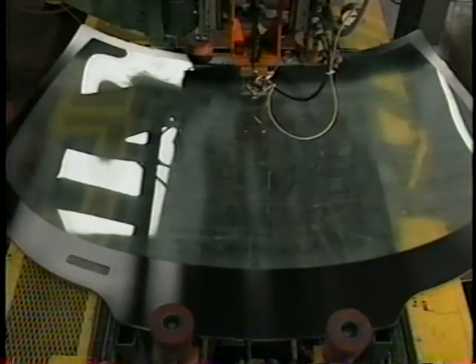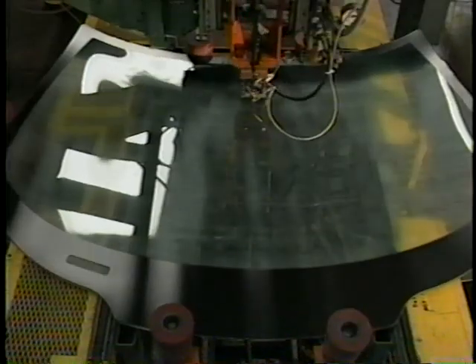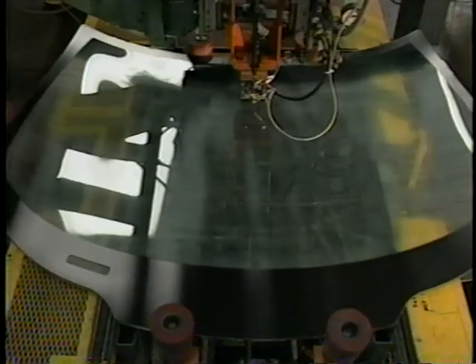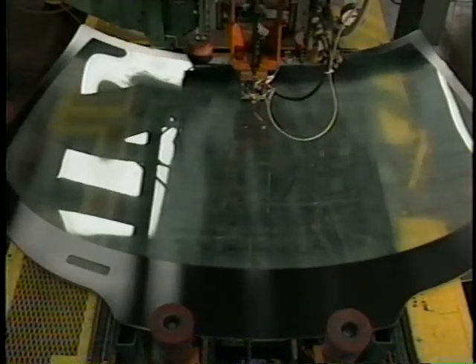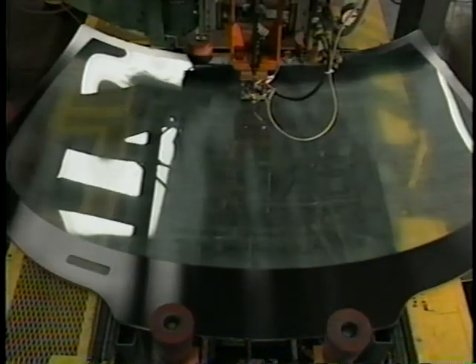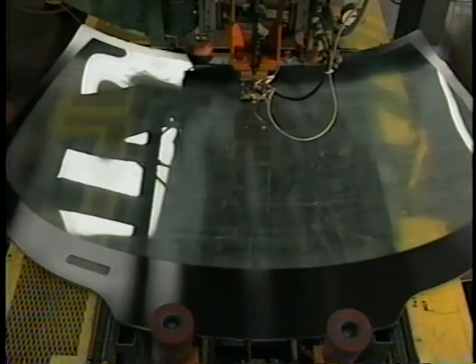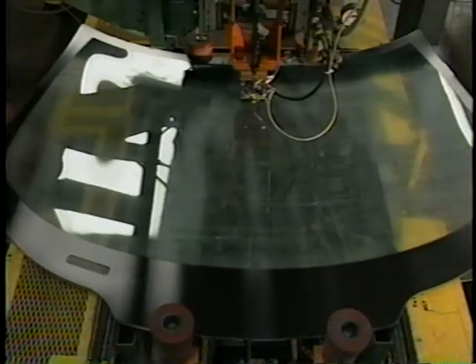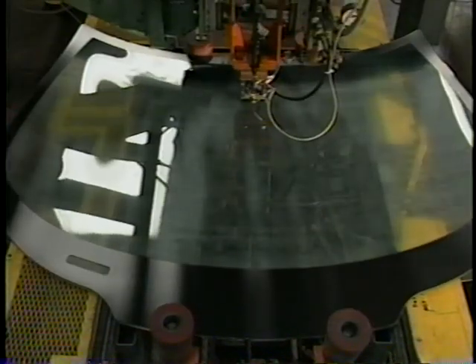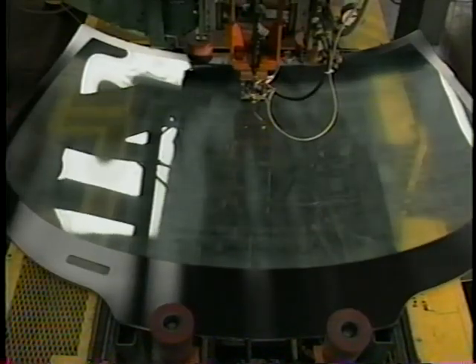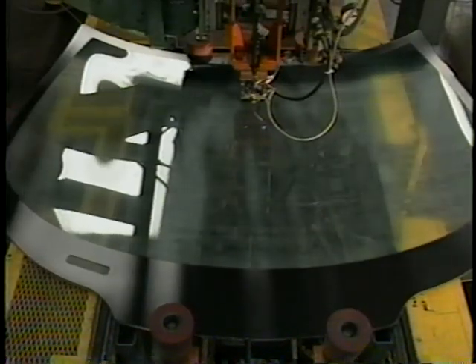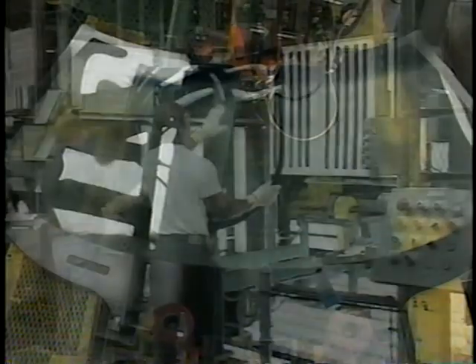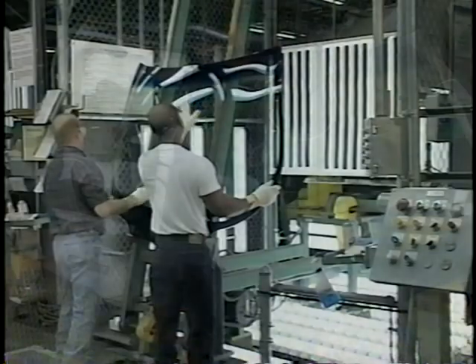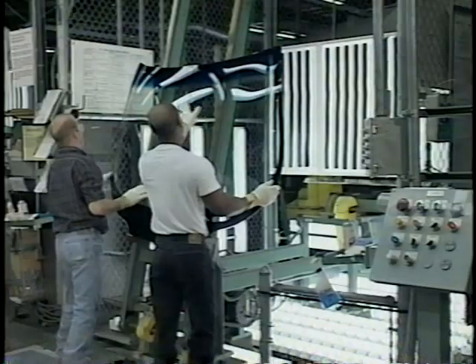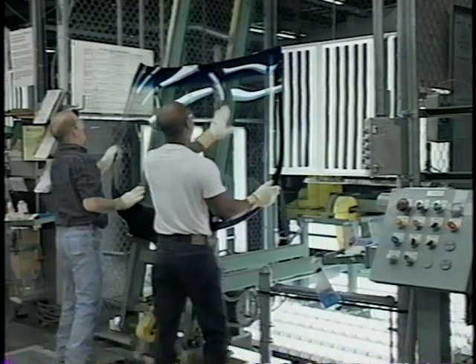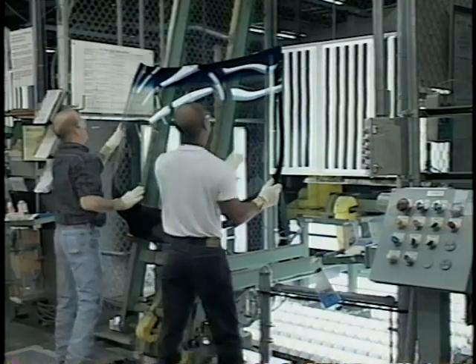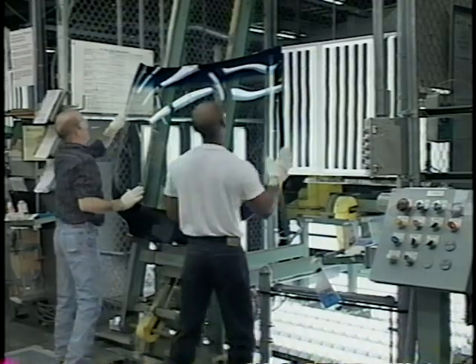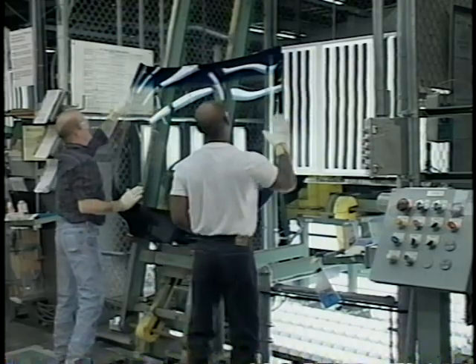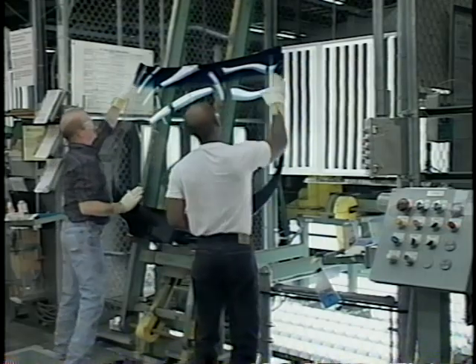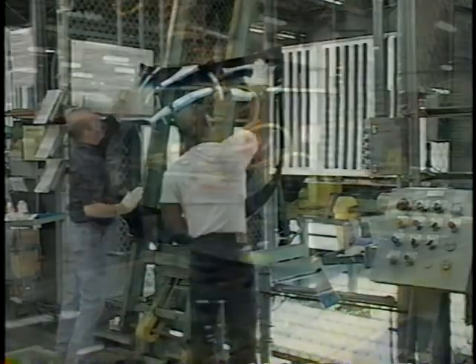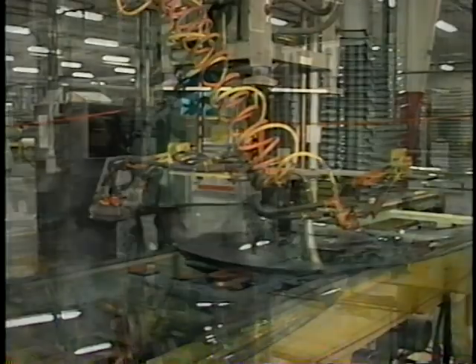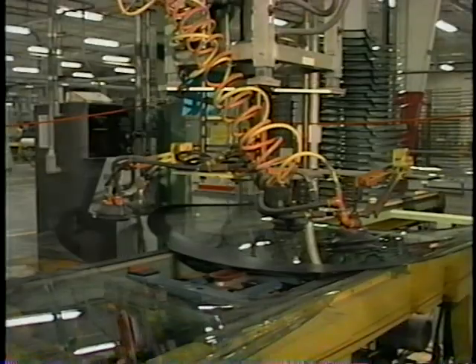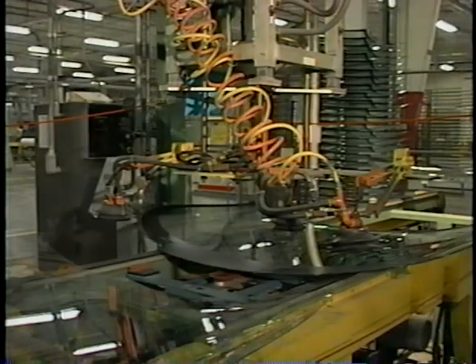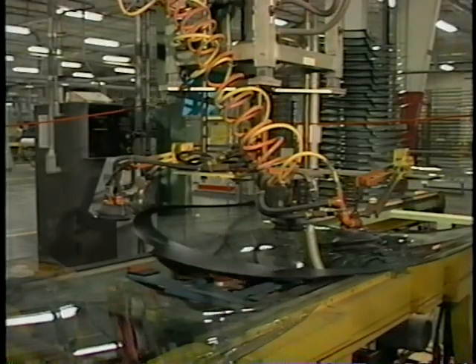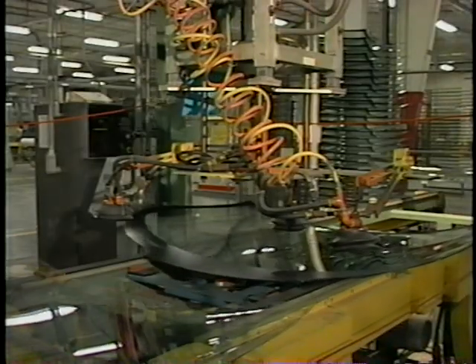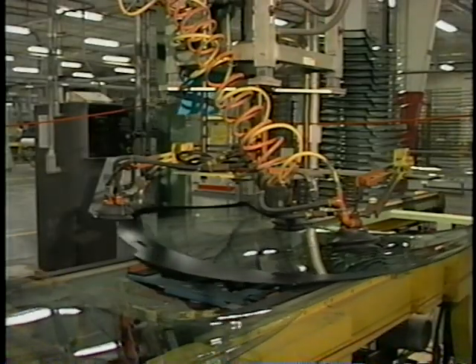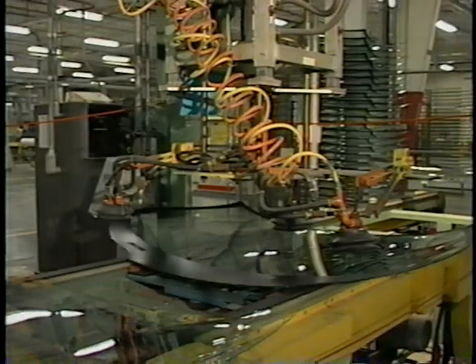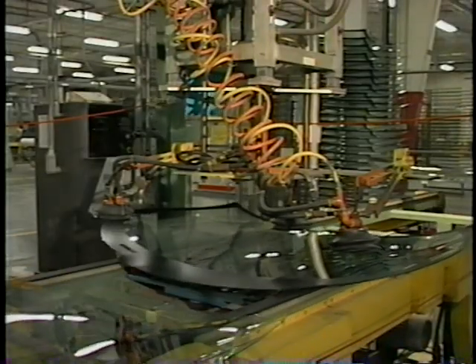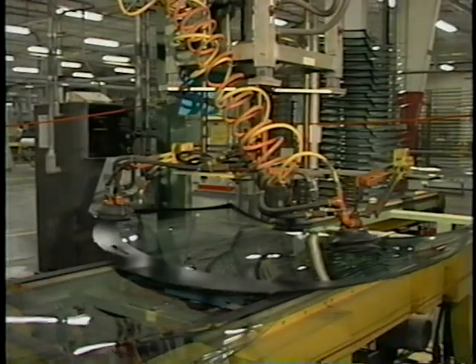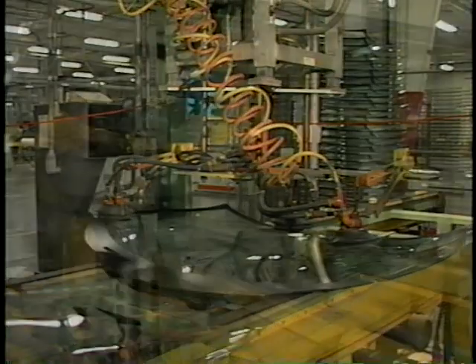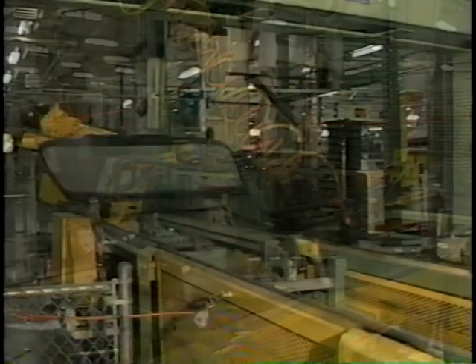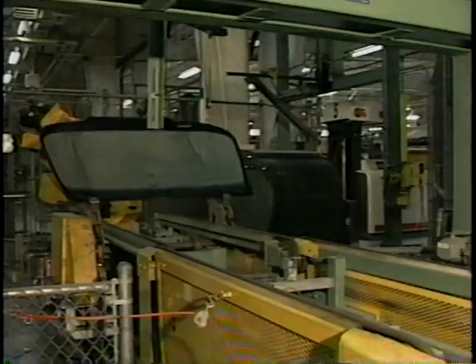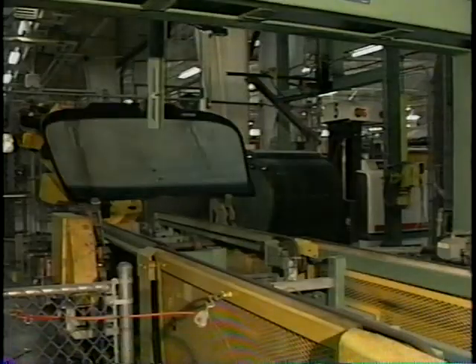PPG Industries is committed to excellence and total quality management in all of its manufacturing processes and products.